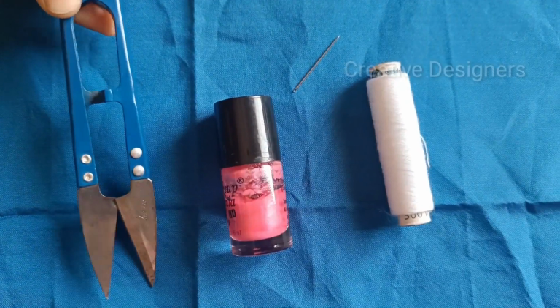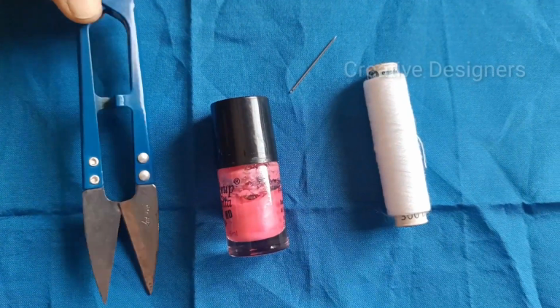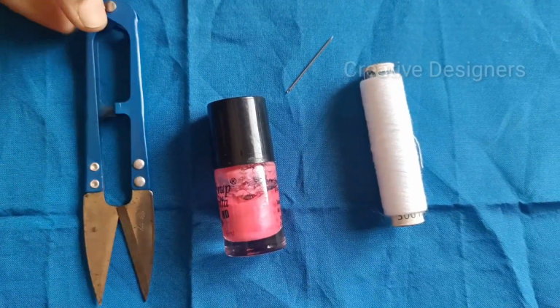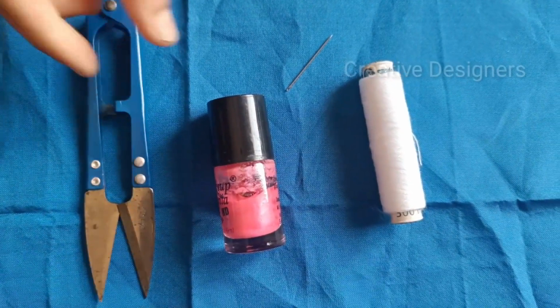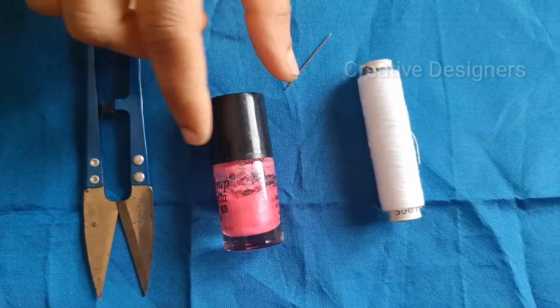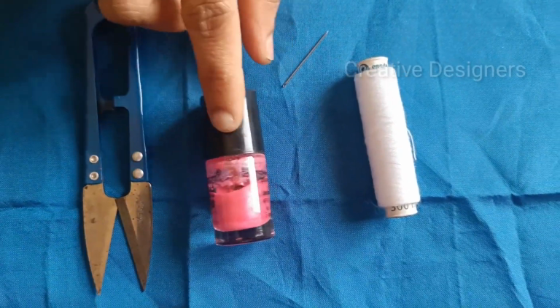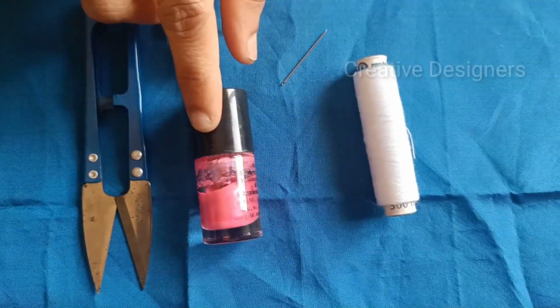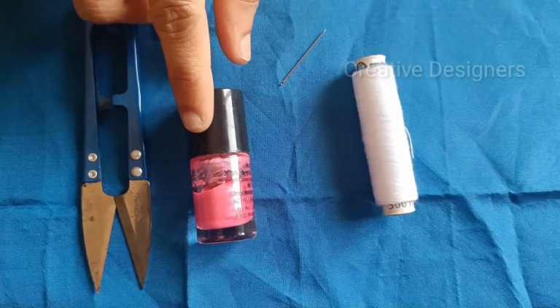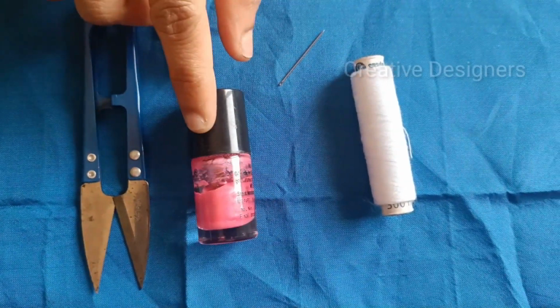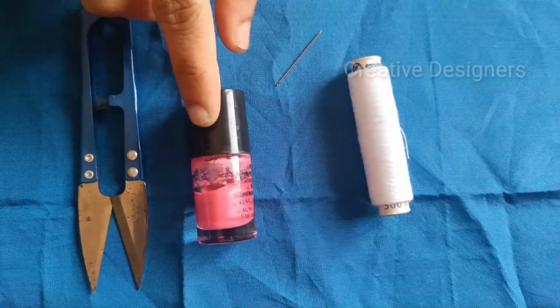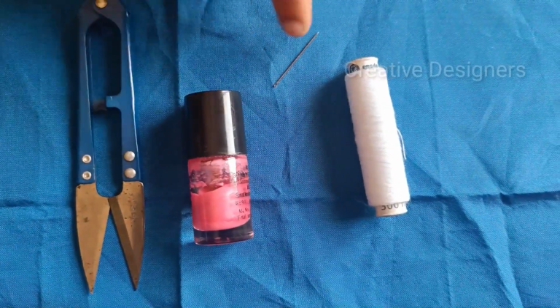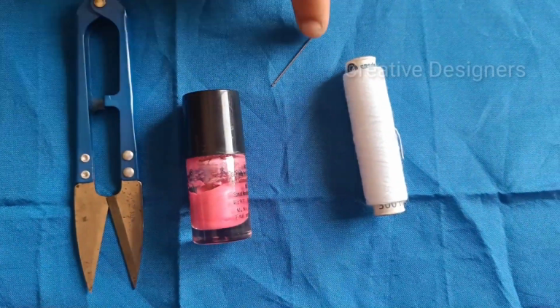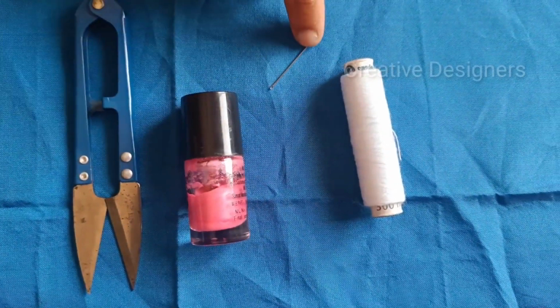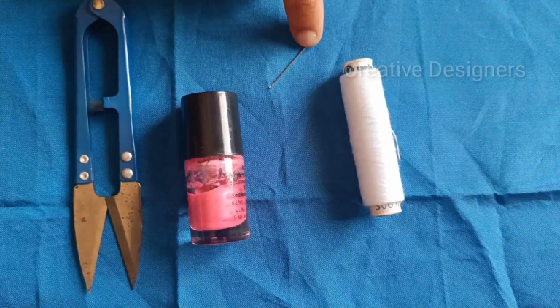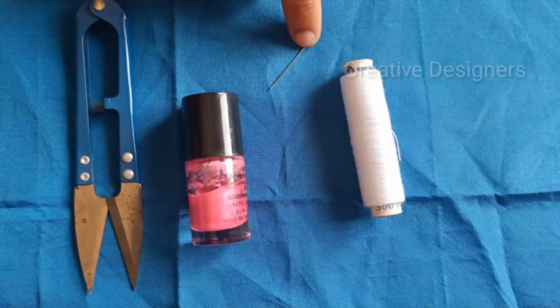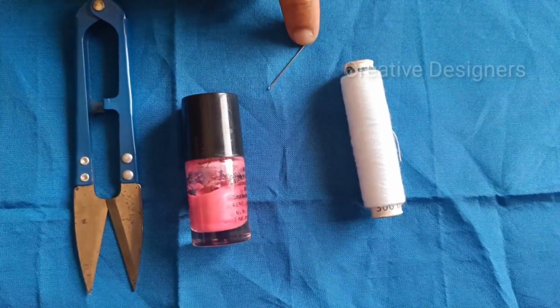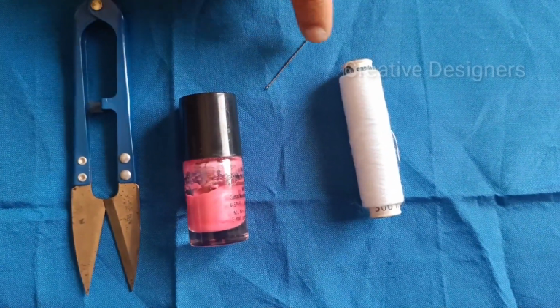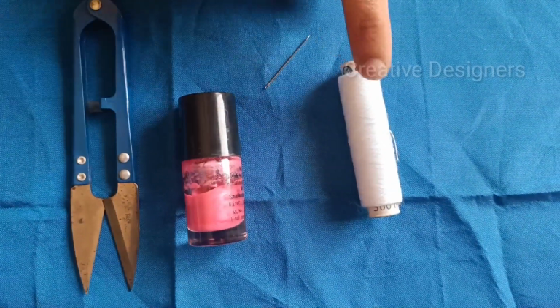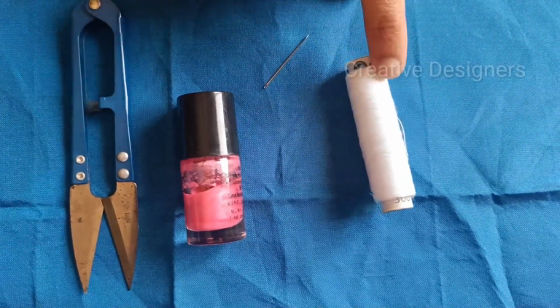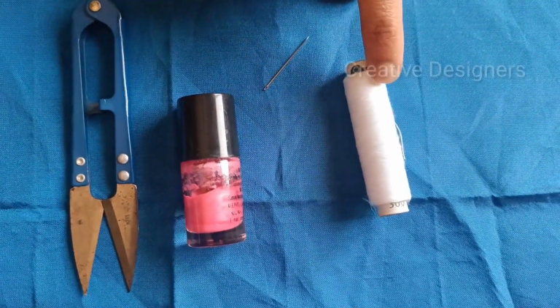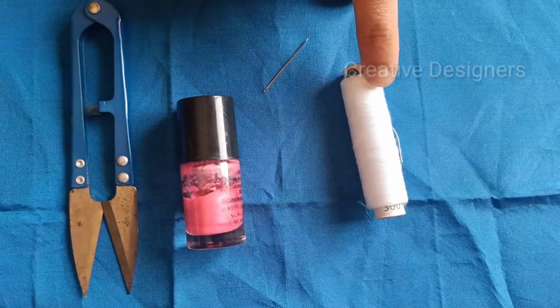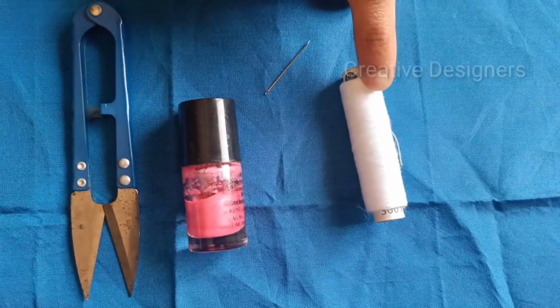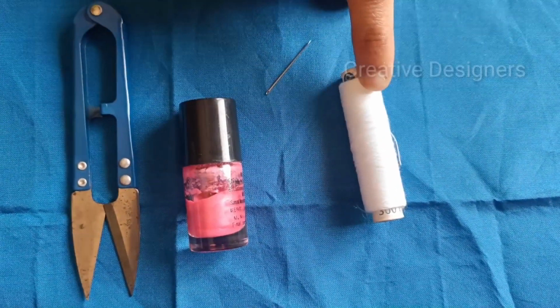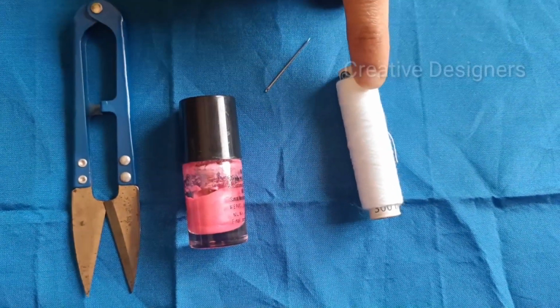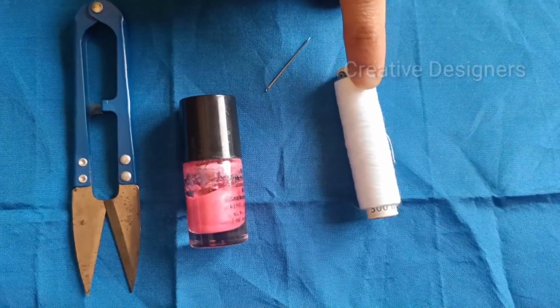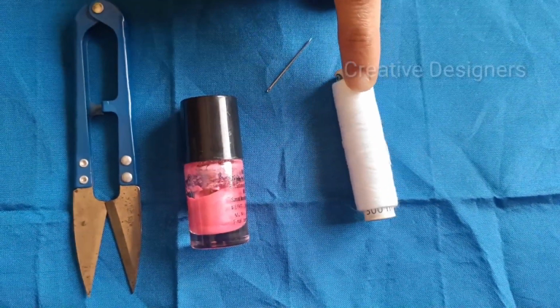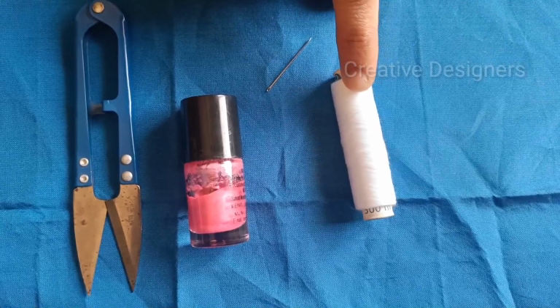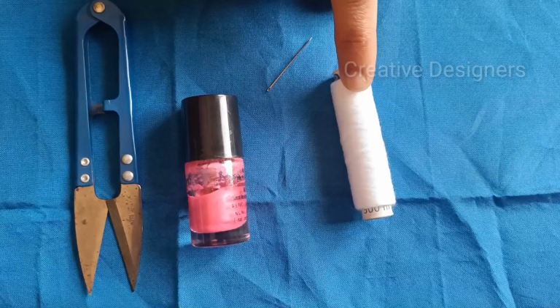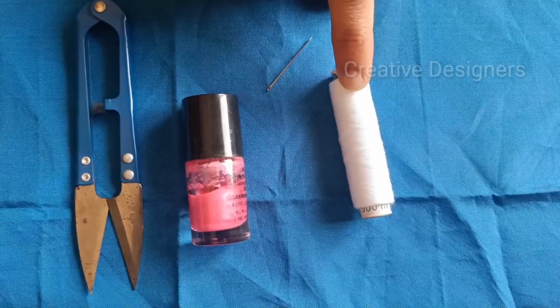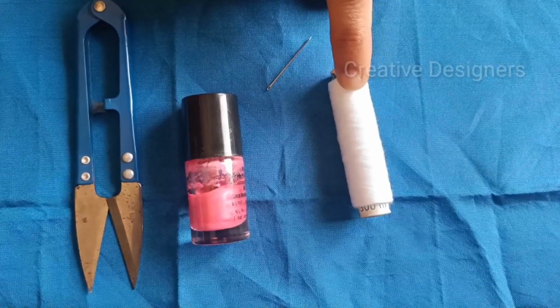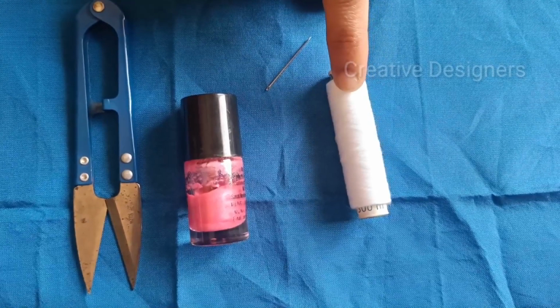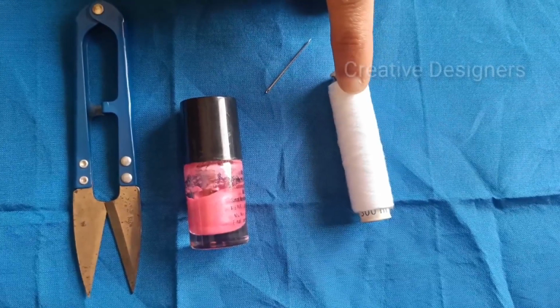The items we will be using are: a cutter, nail polish, a Soothie, and white thread or any color thread.